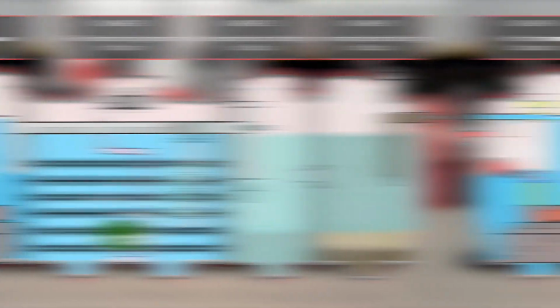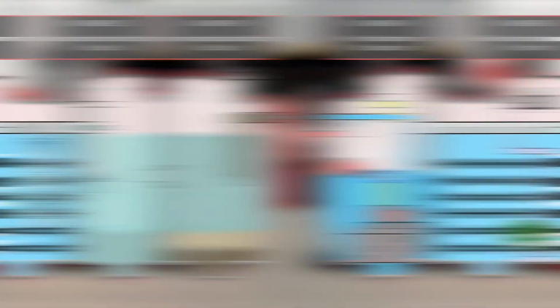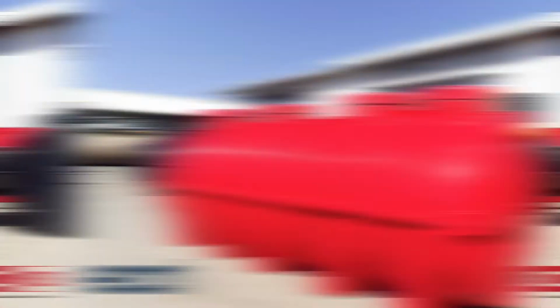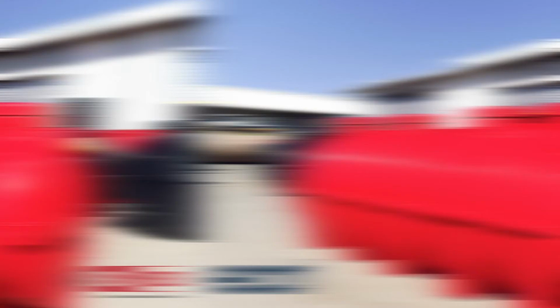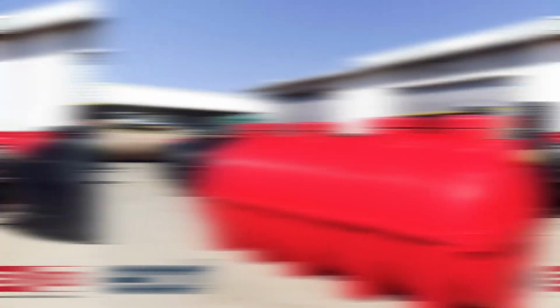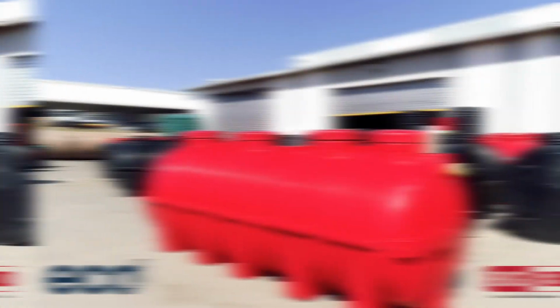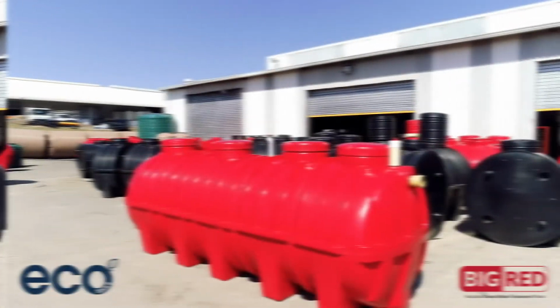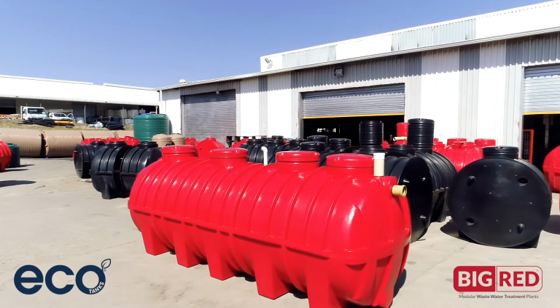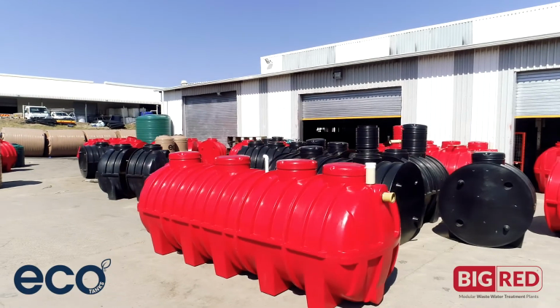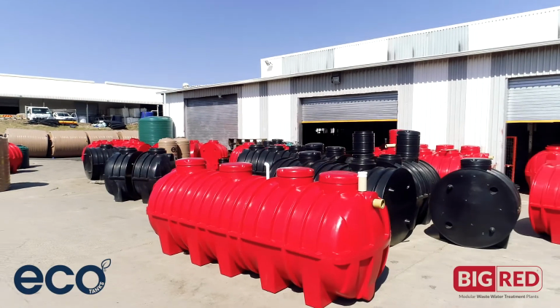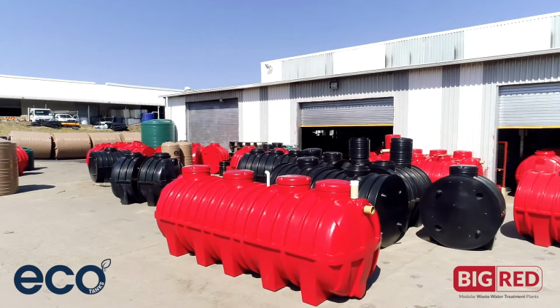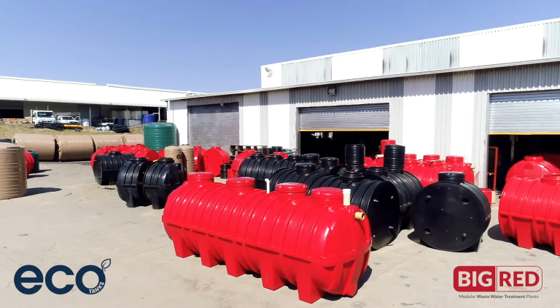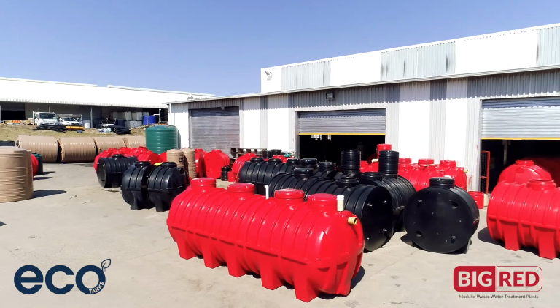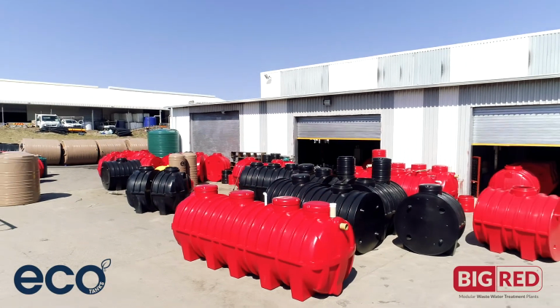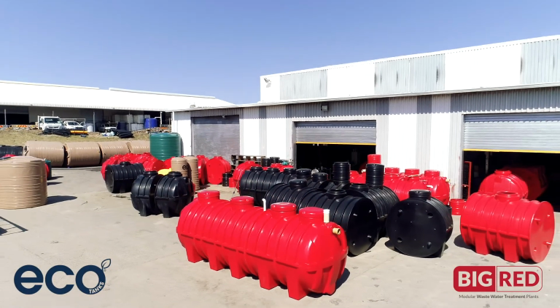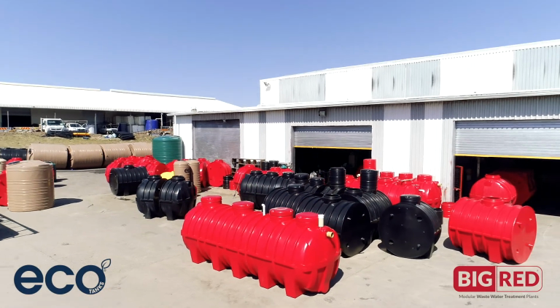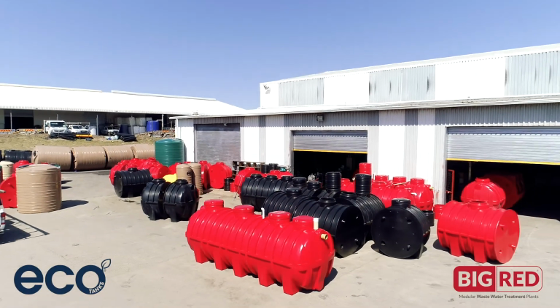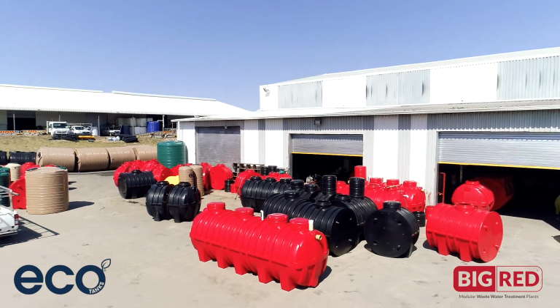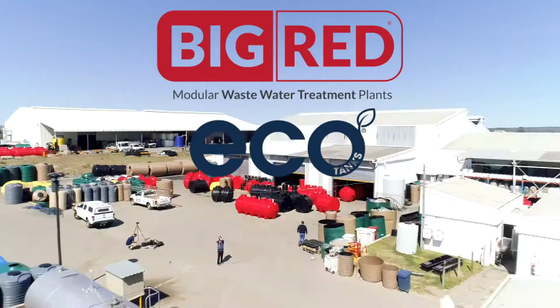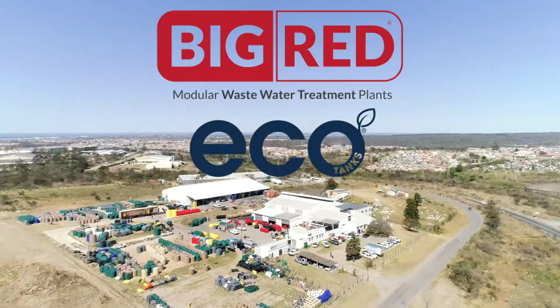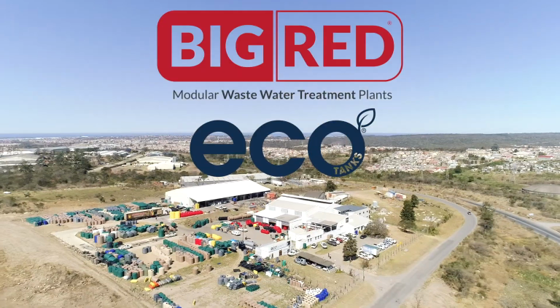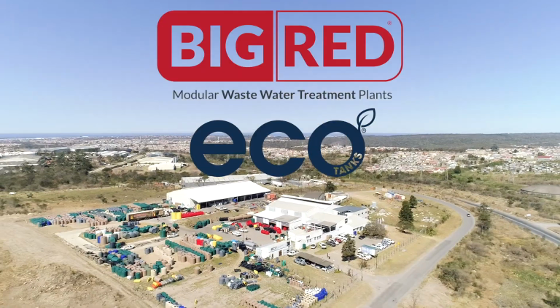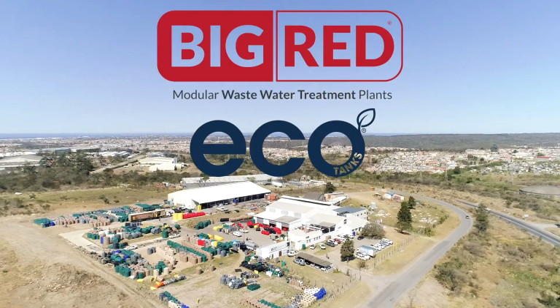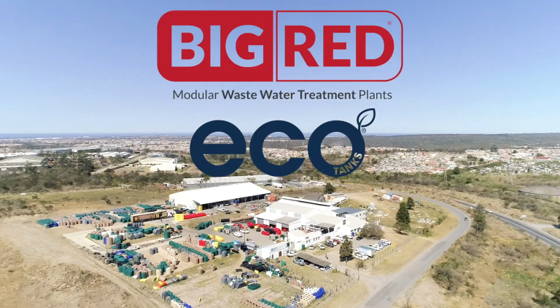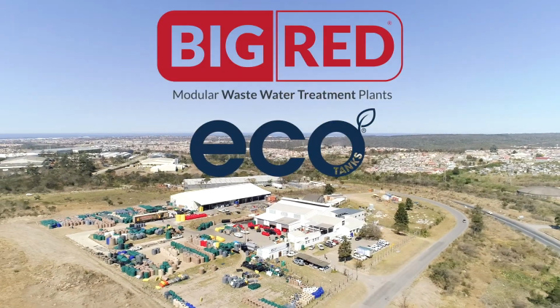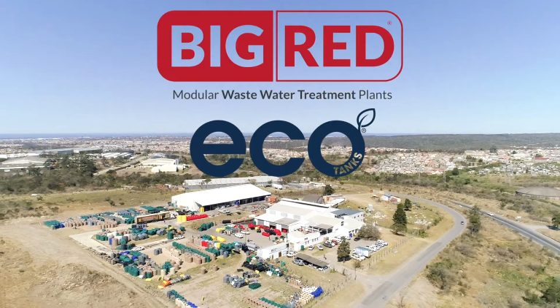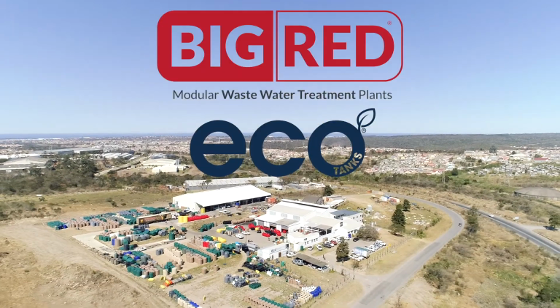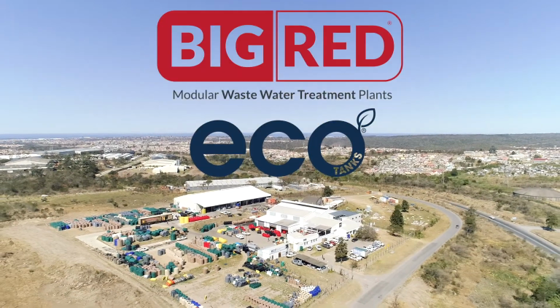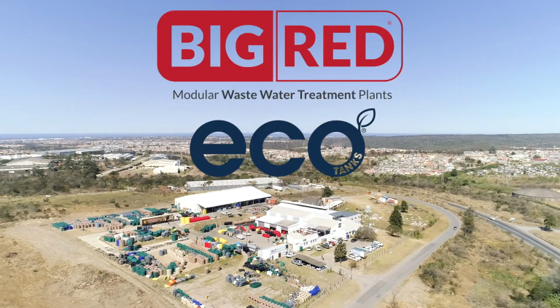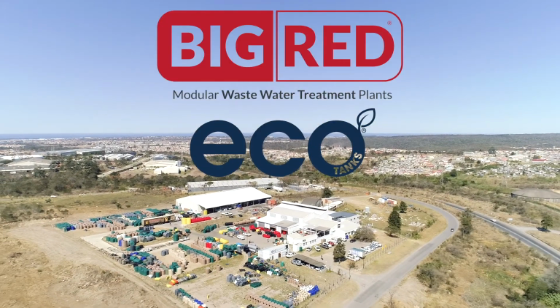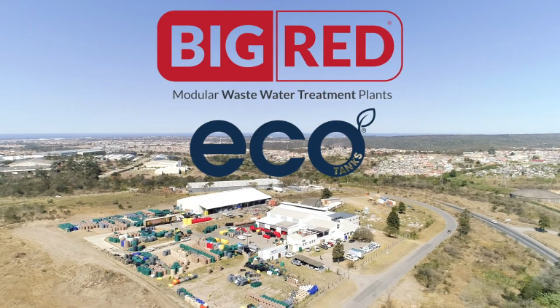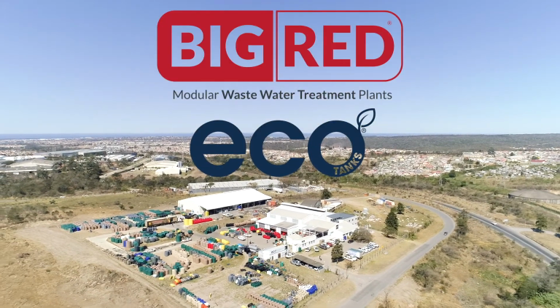We believe Big Red is the future for modular wastewater treatment plants. Join us on our journey.